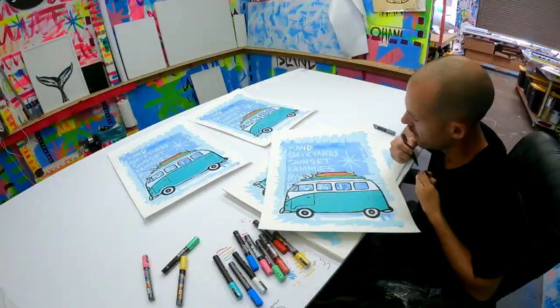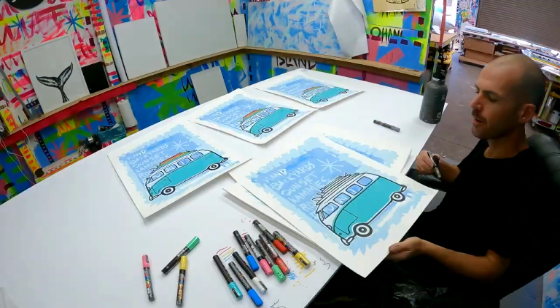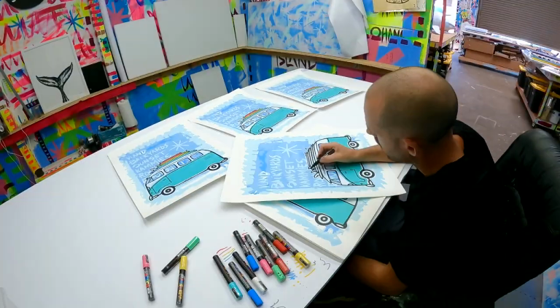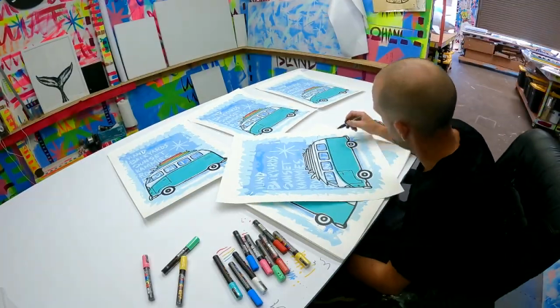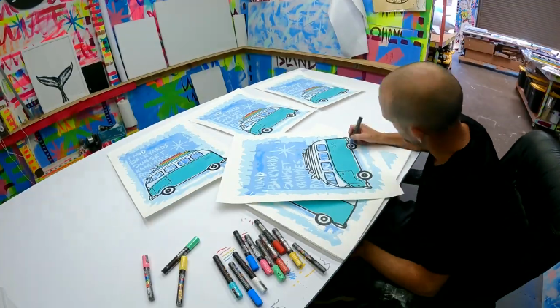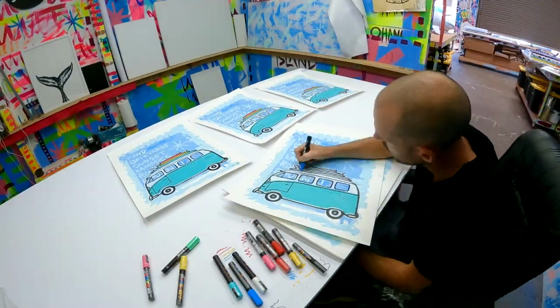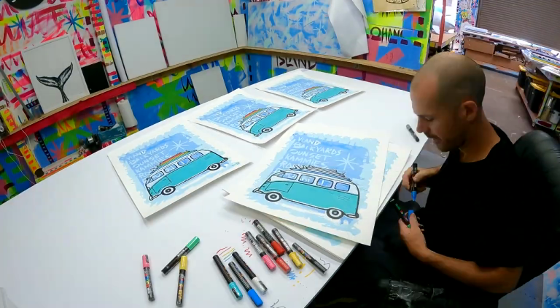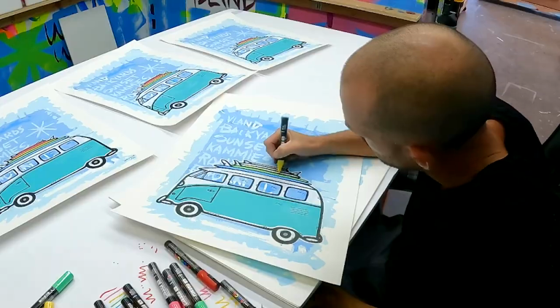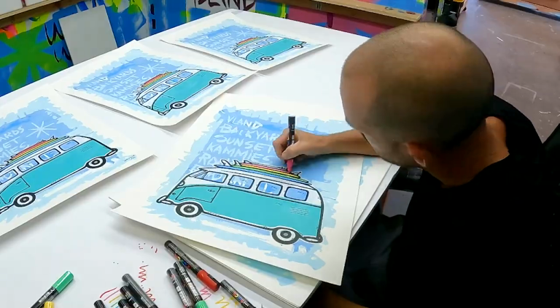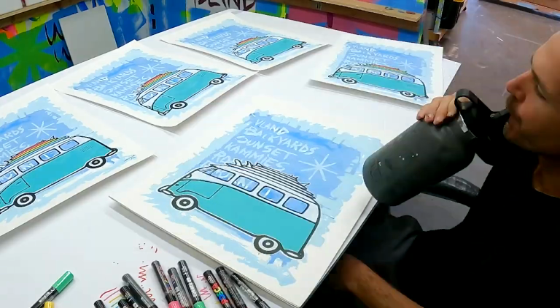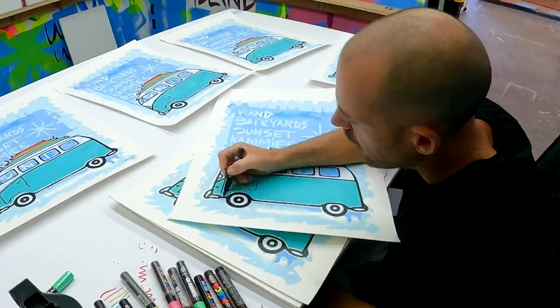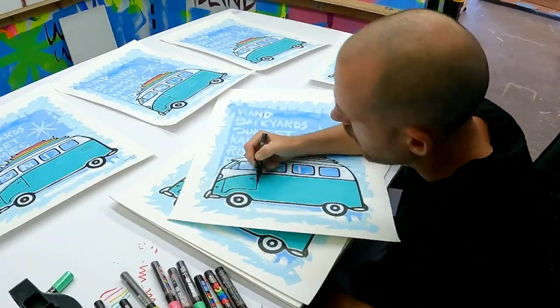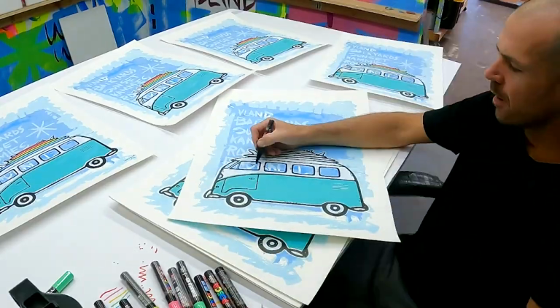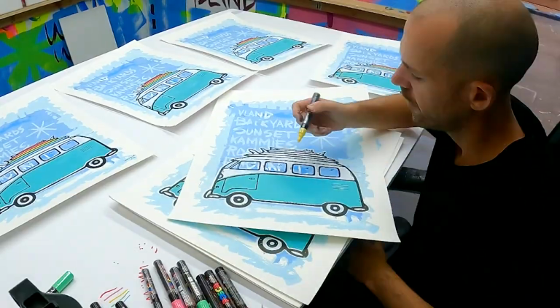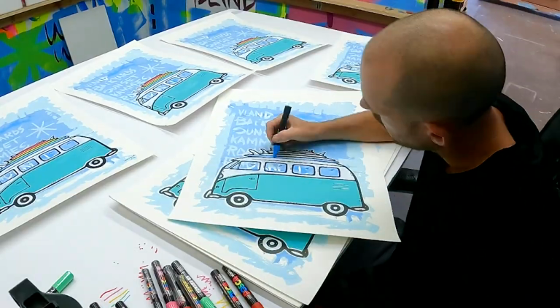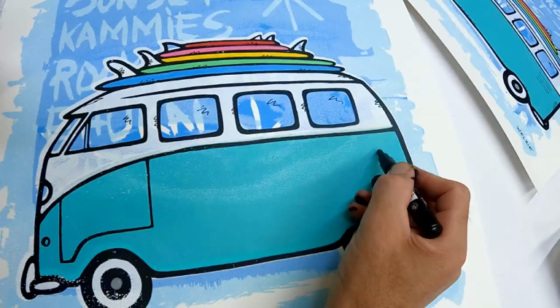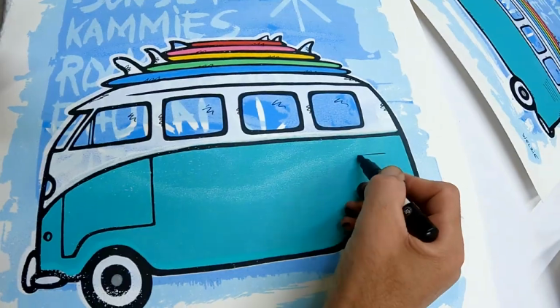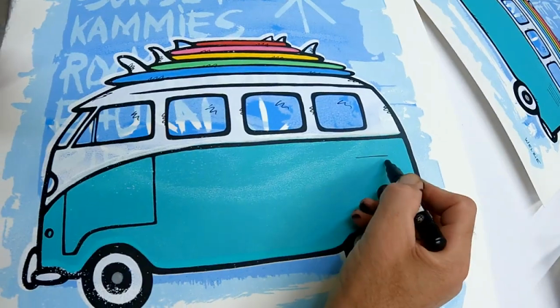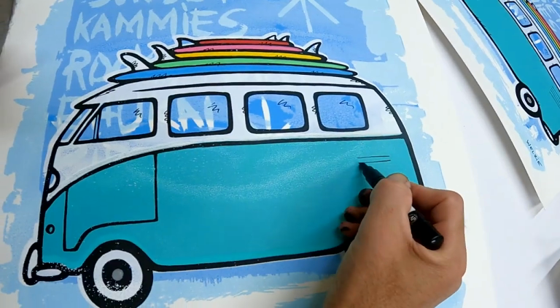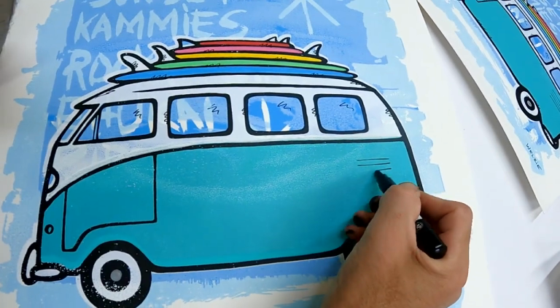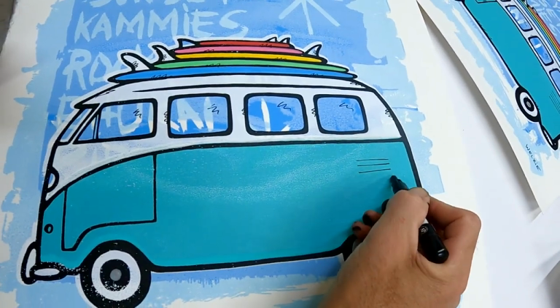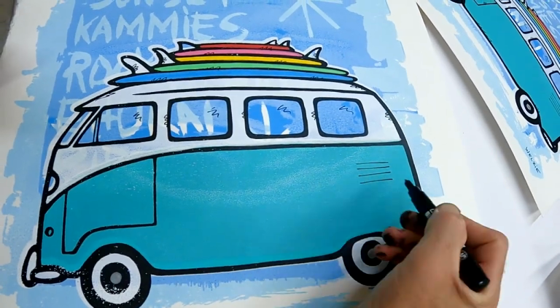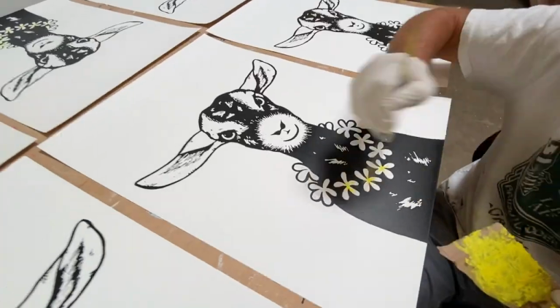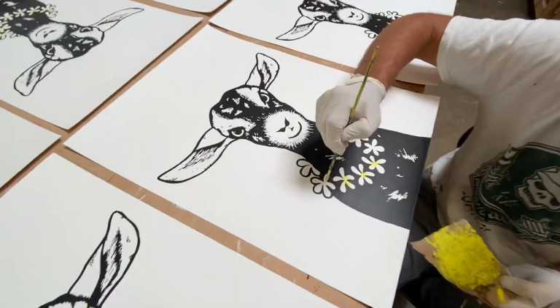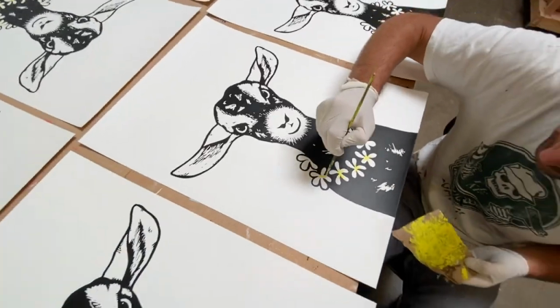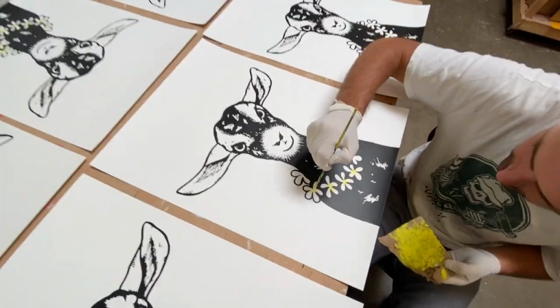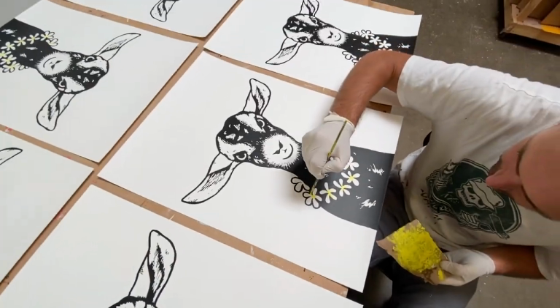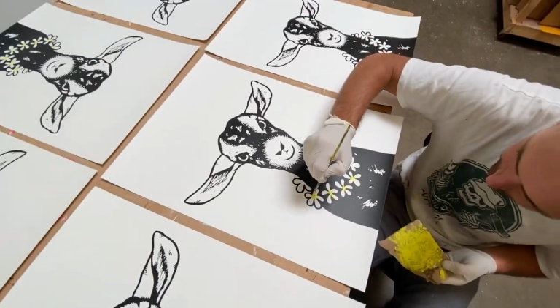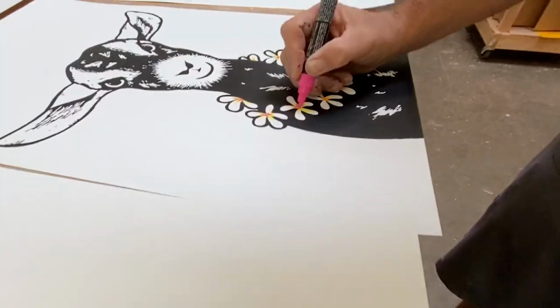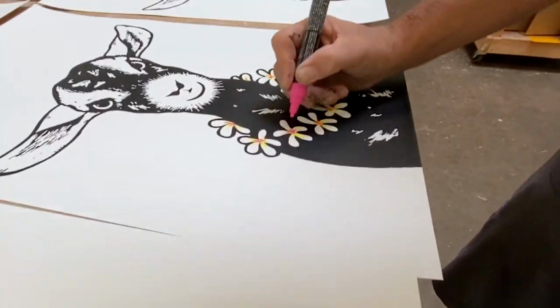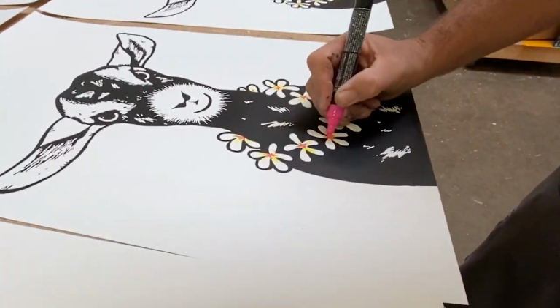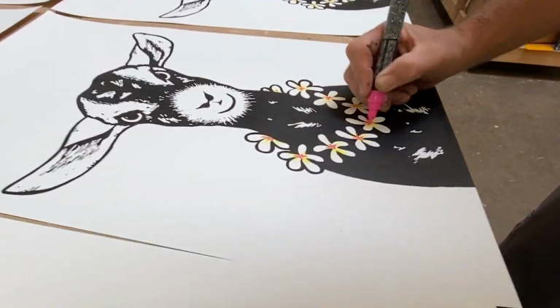The beauty of these limited editions is that they are artist proof, which means I add a personal touch to make every piece unique.